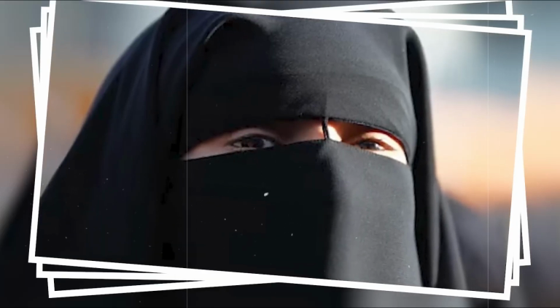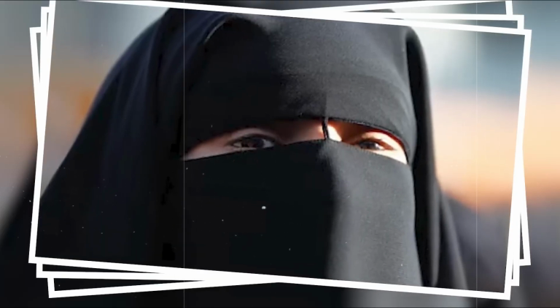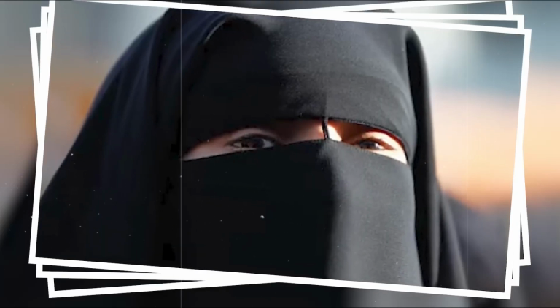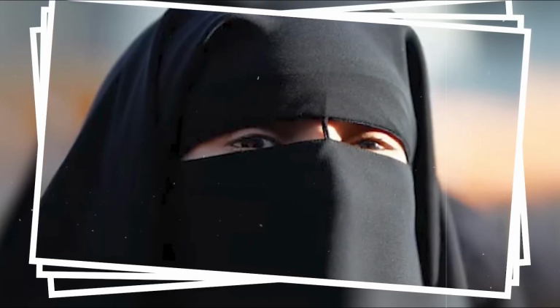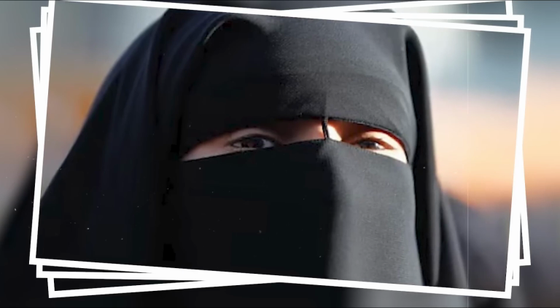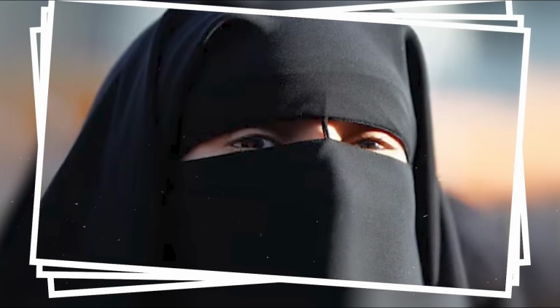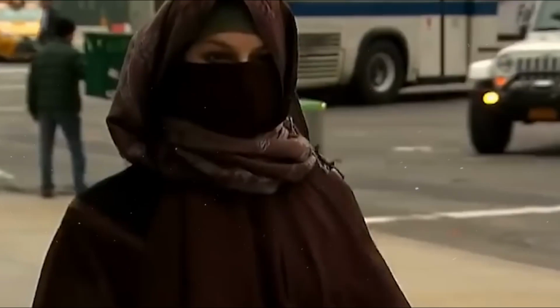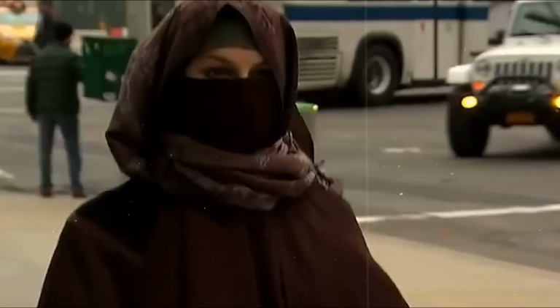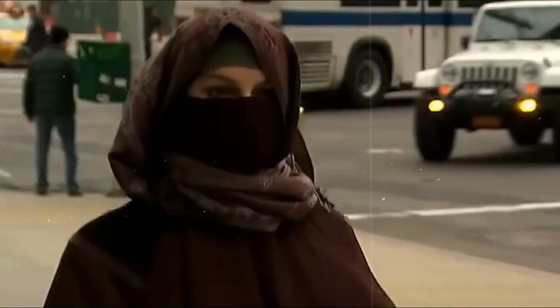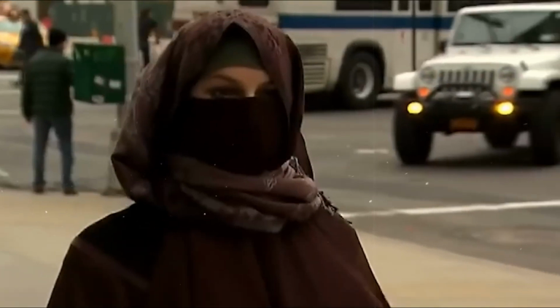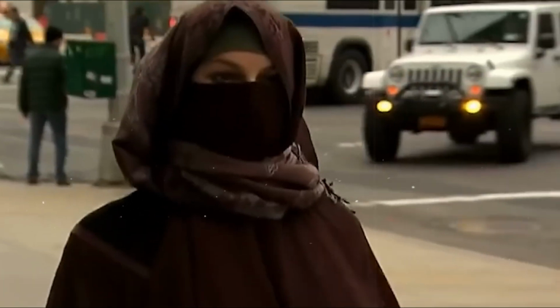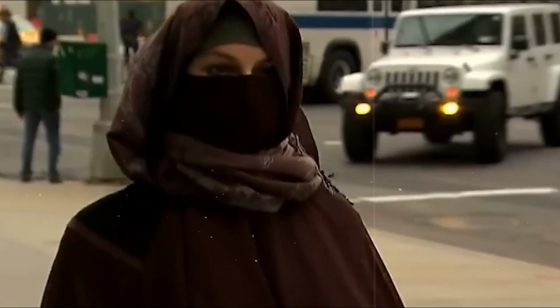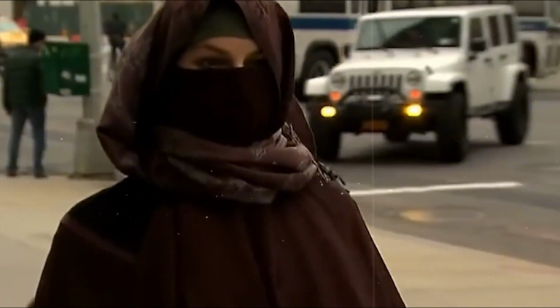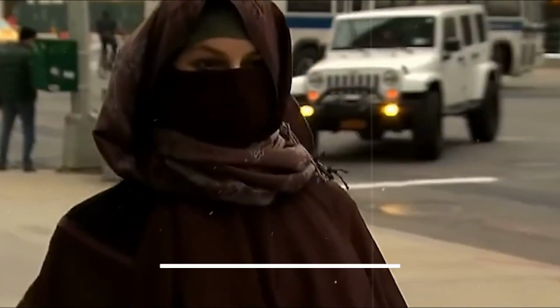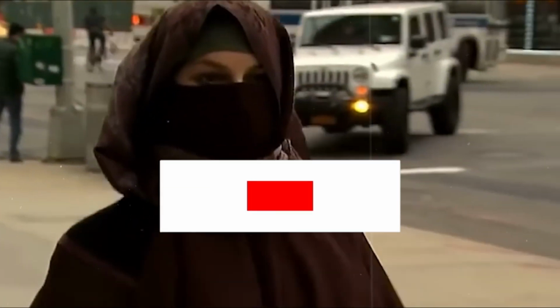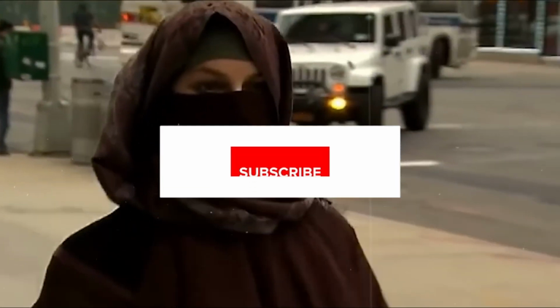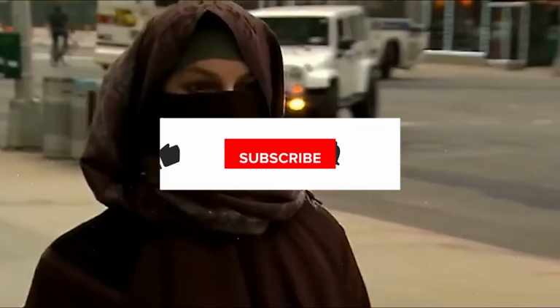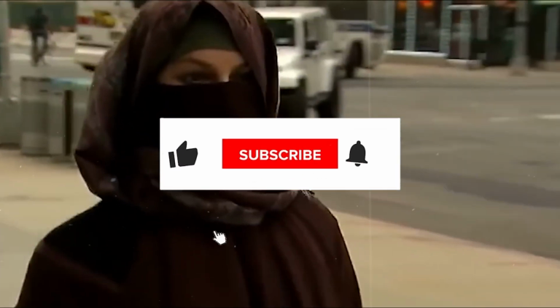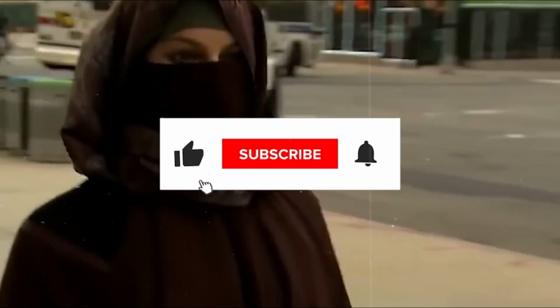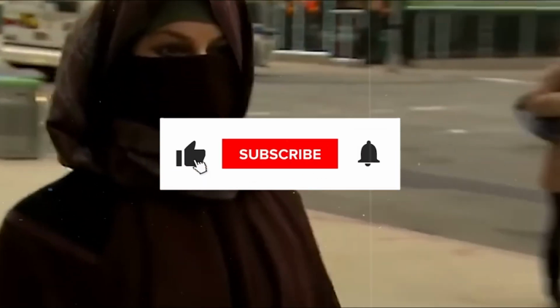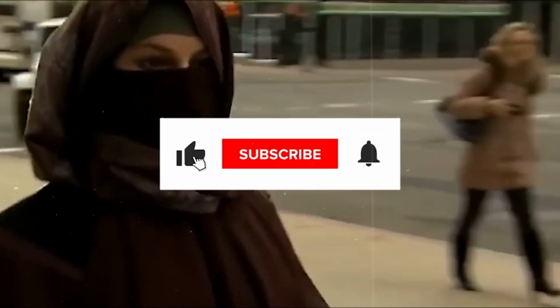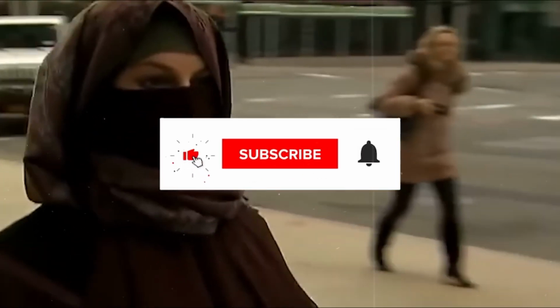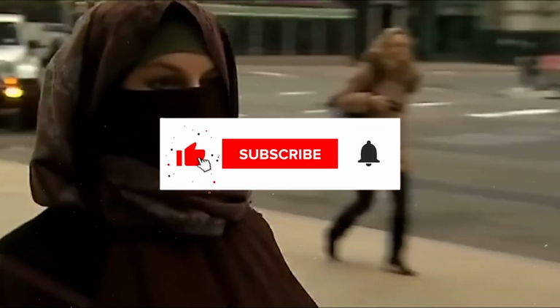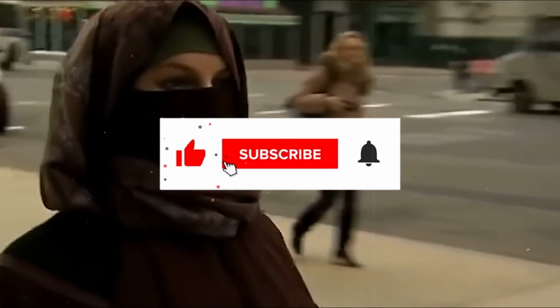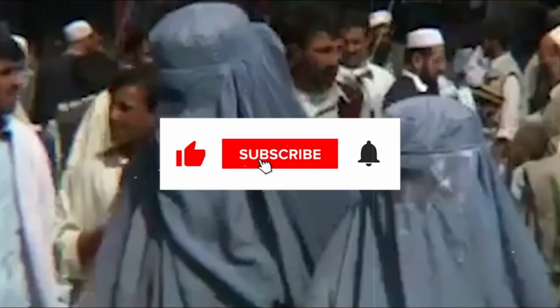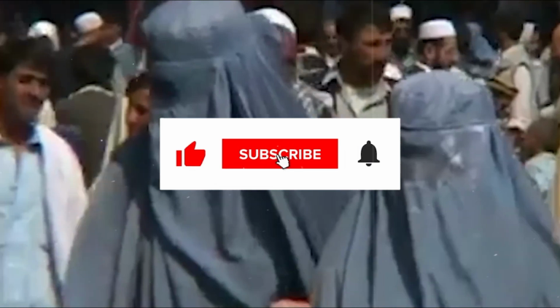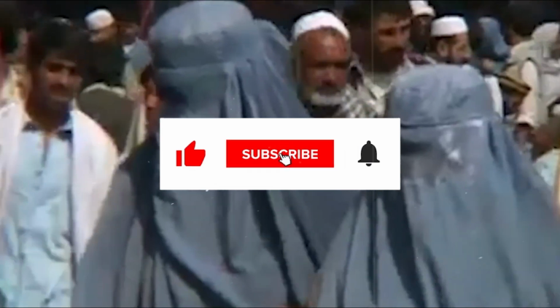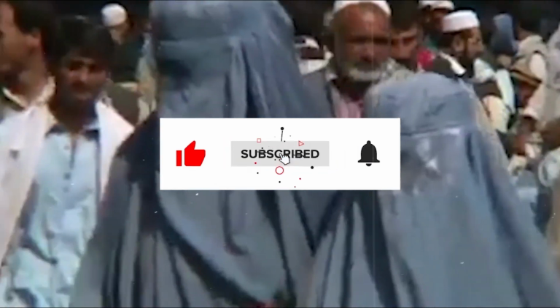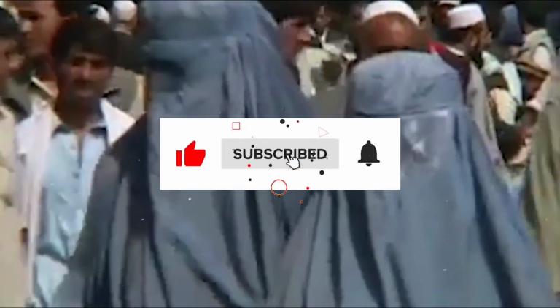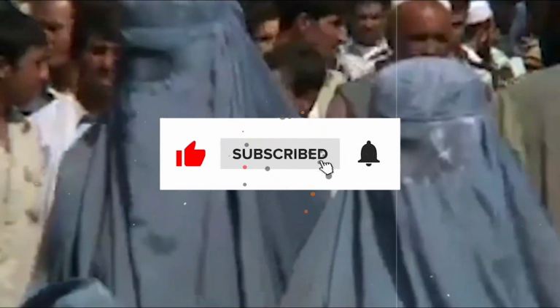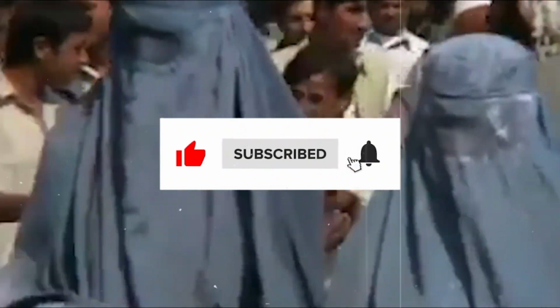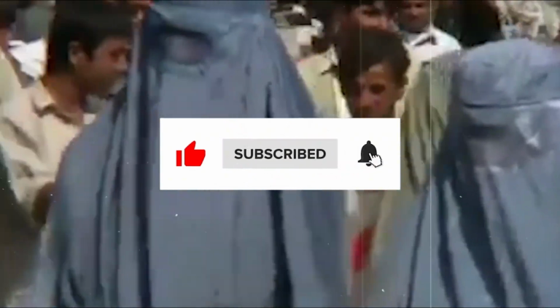If you enjoyed this glimpse into her world, don't forget to like, subscribe, share, and comment below. Stay tuned for more fascinating insights.